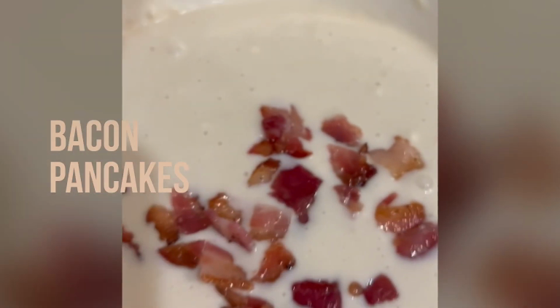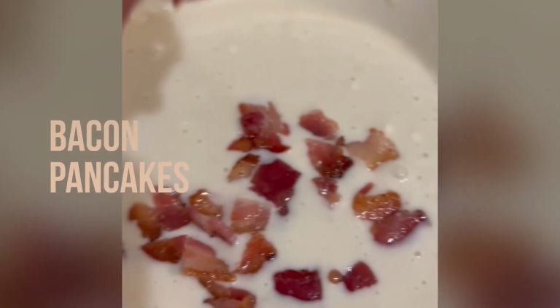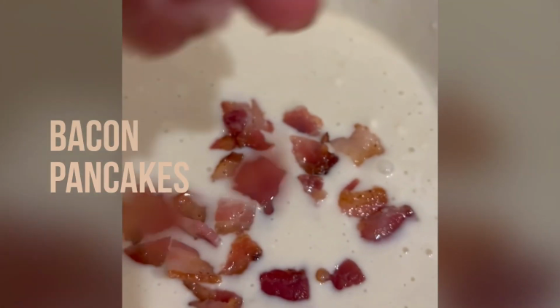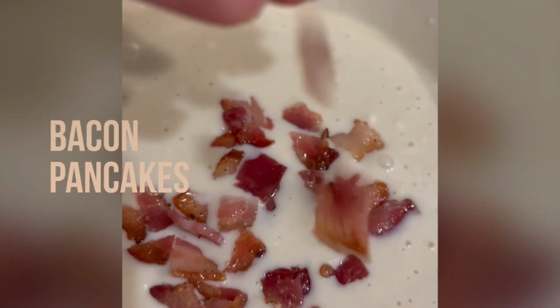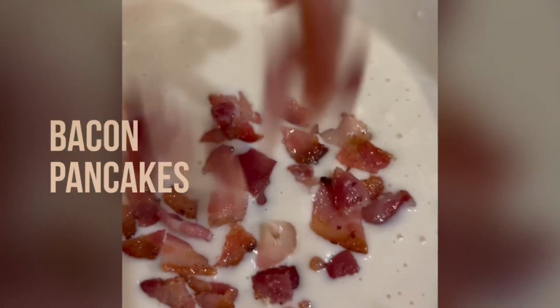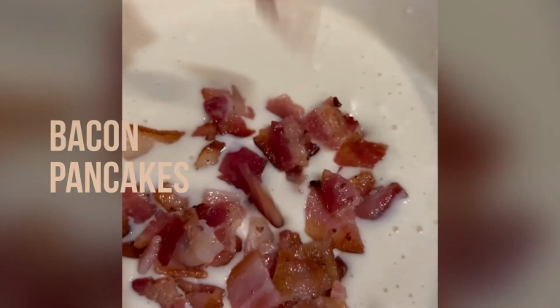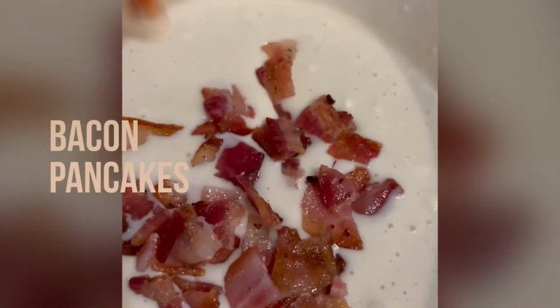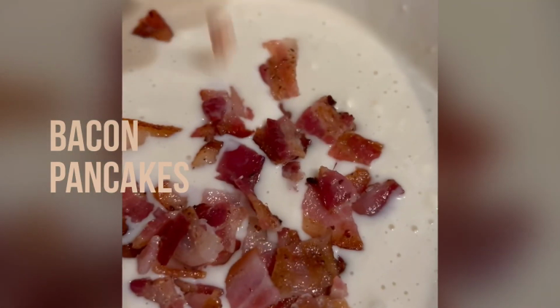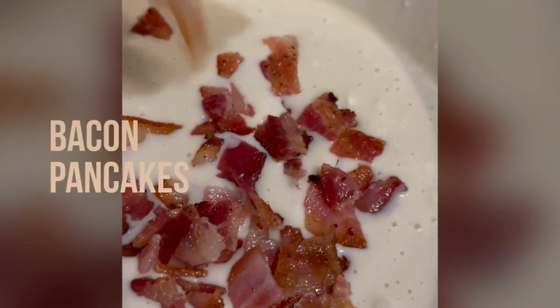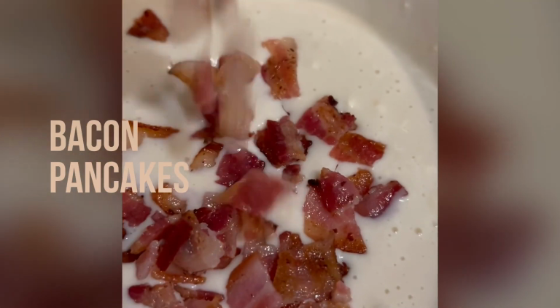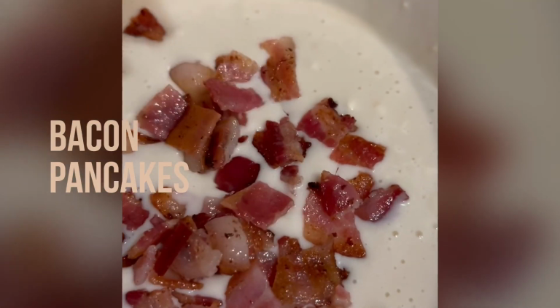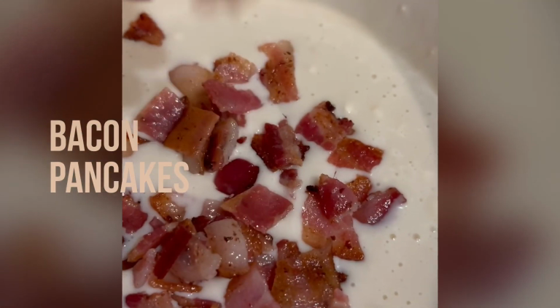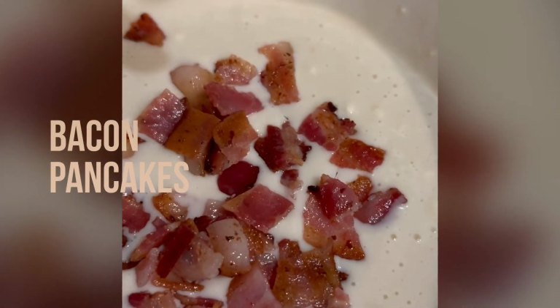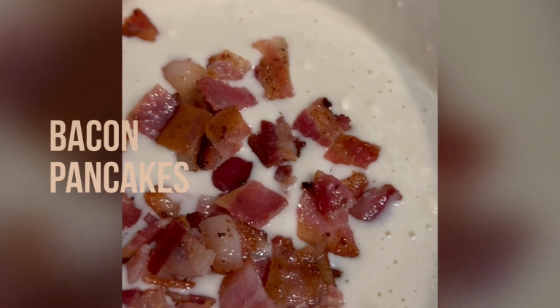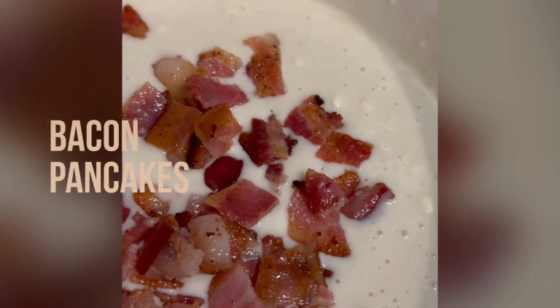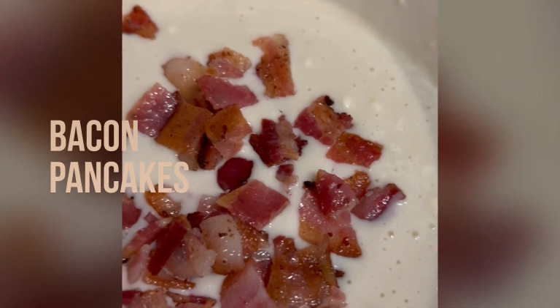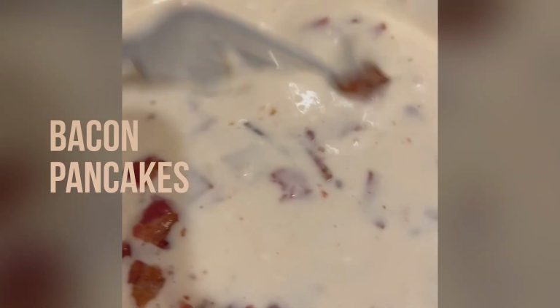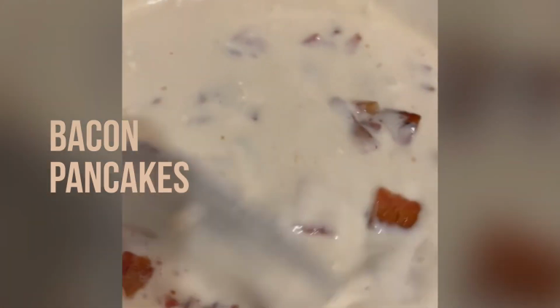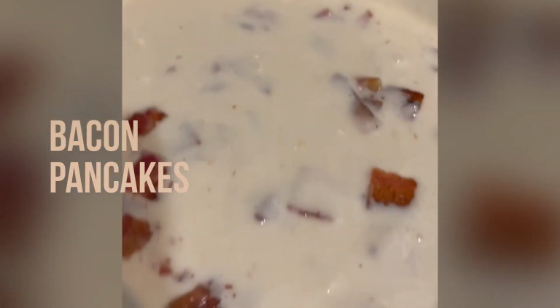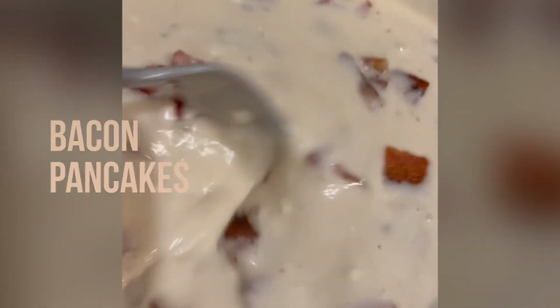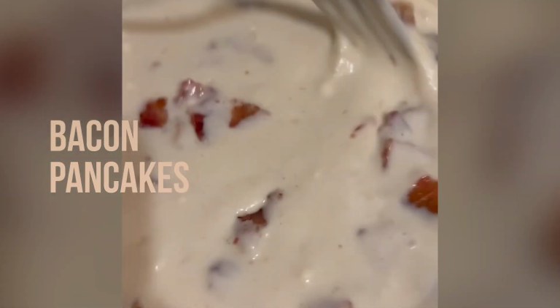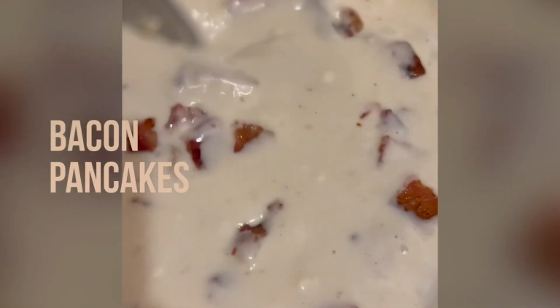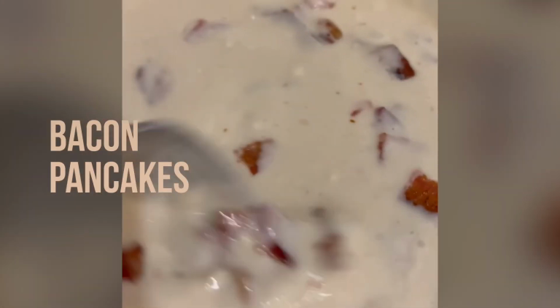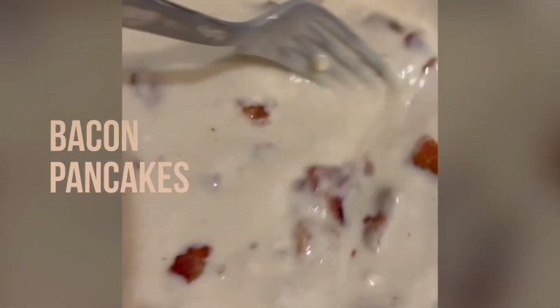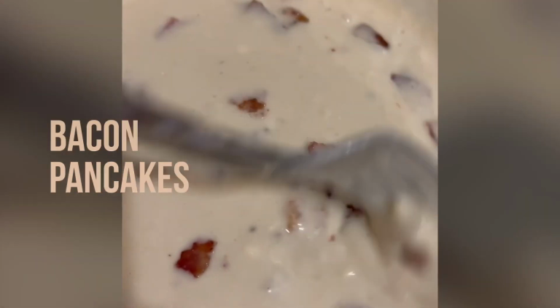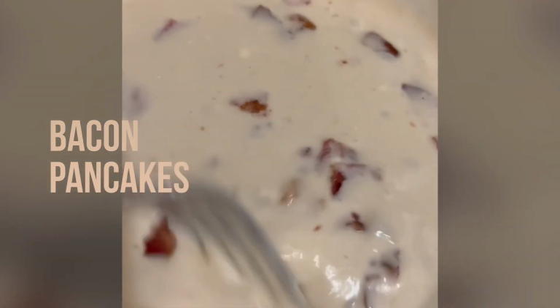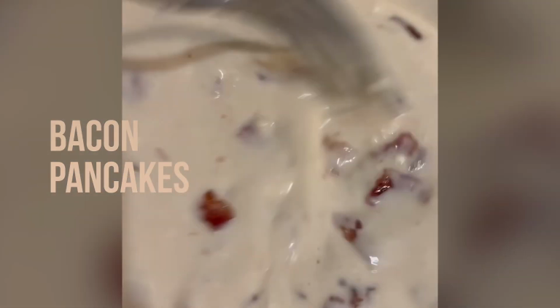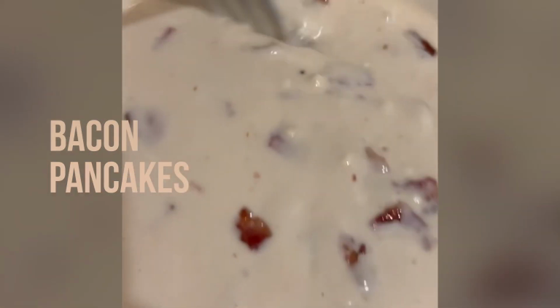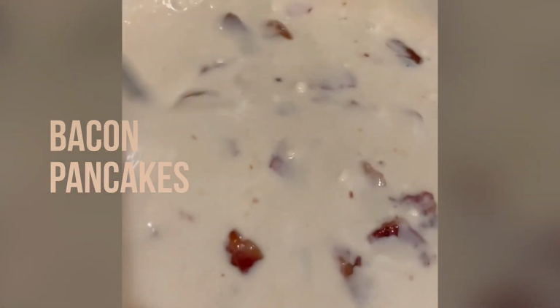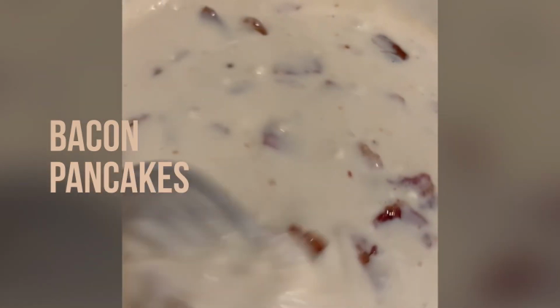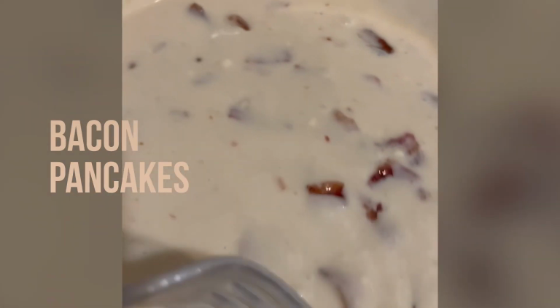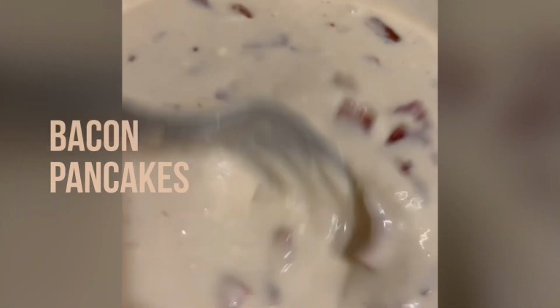Flour, baking powder, sugar, eggs, butter — and I put it aside.